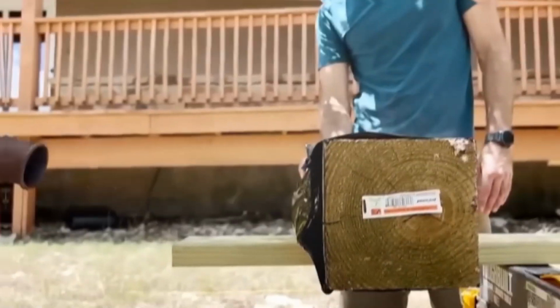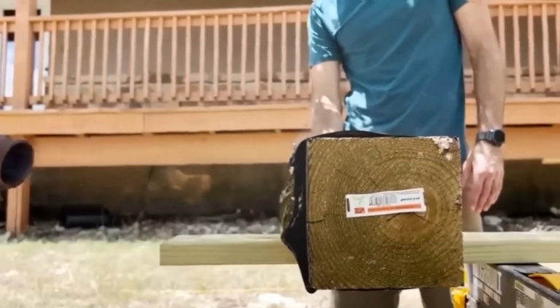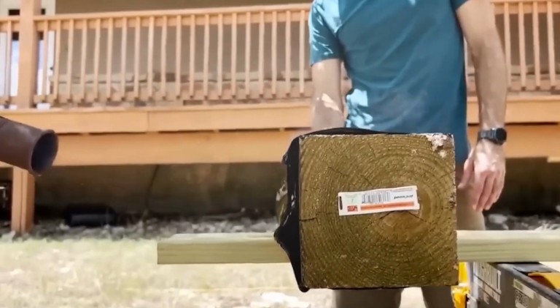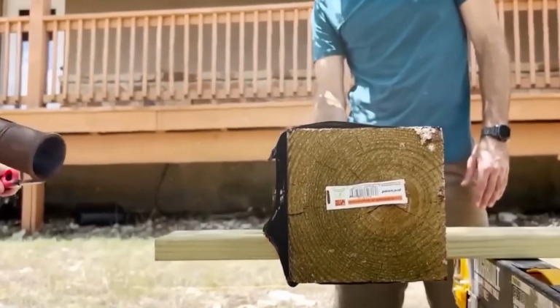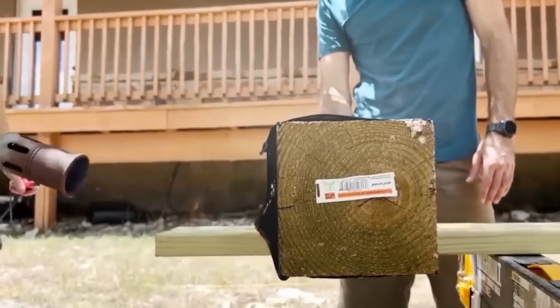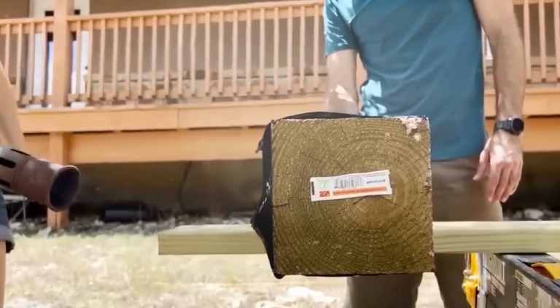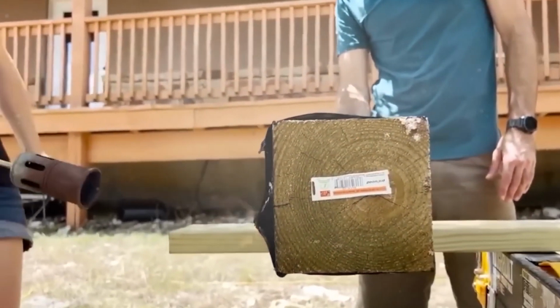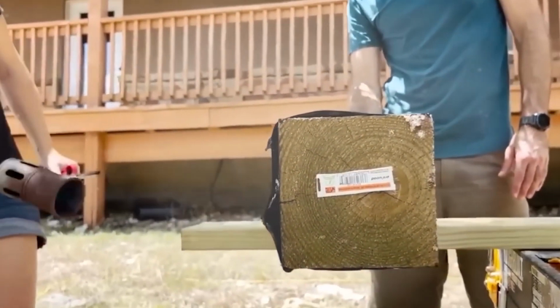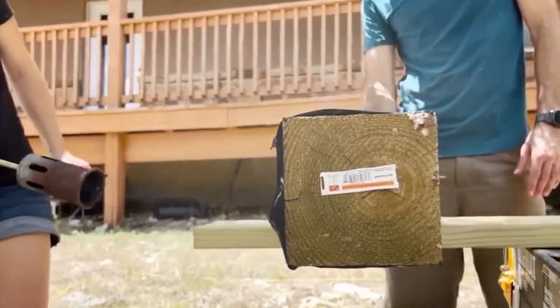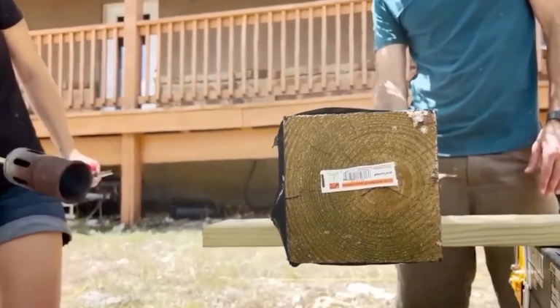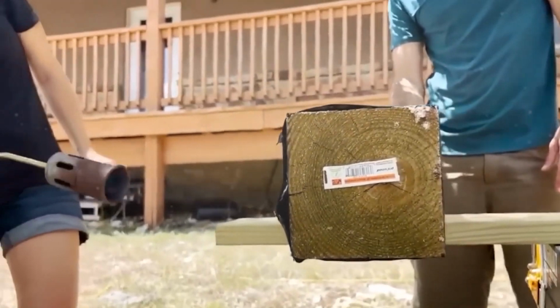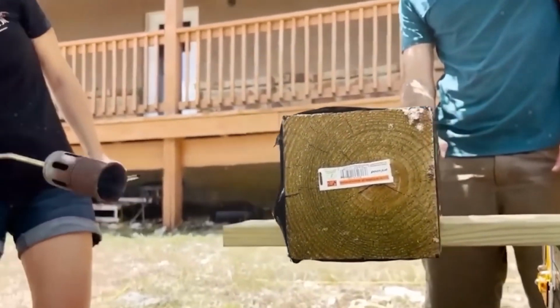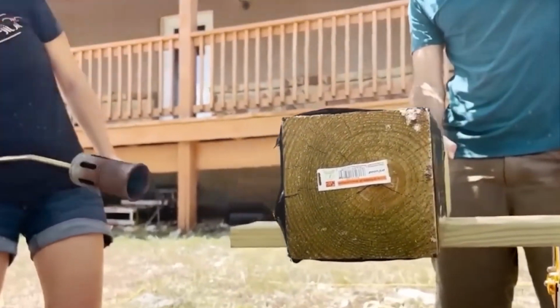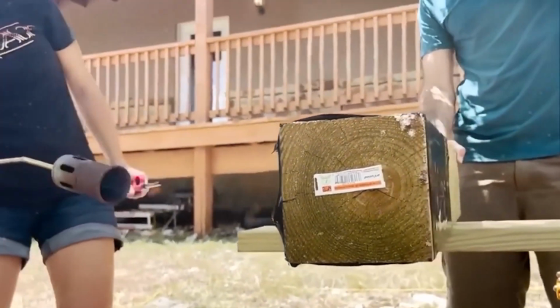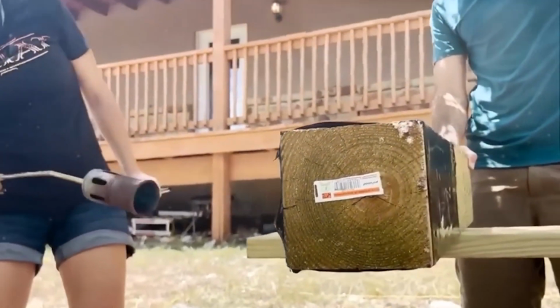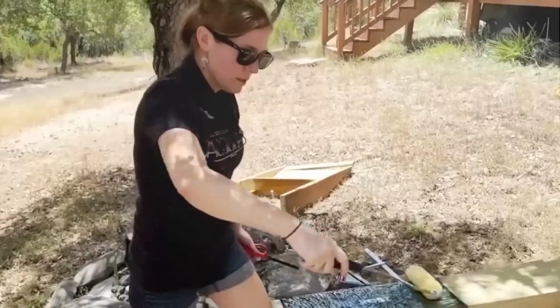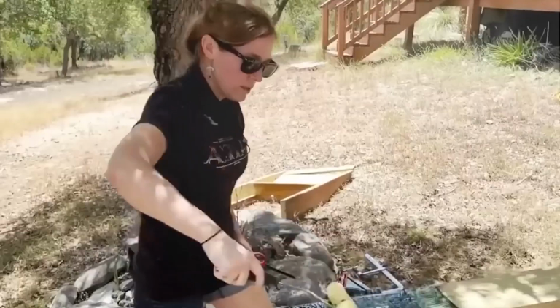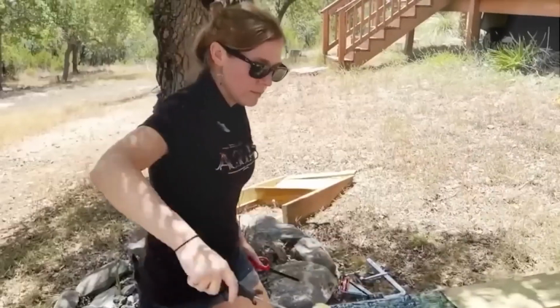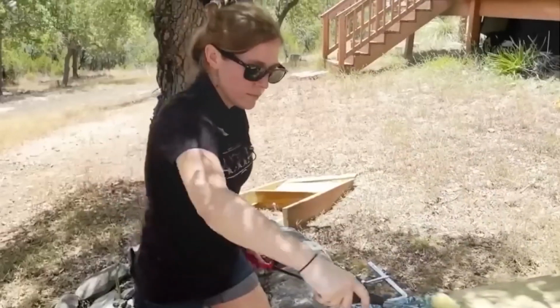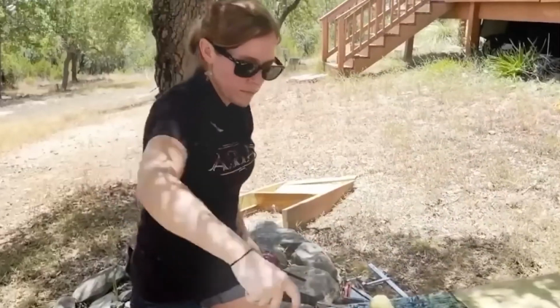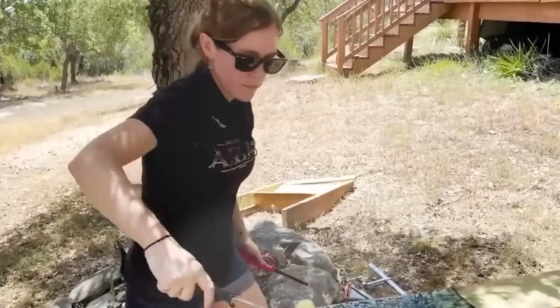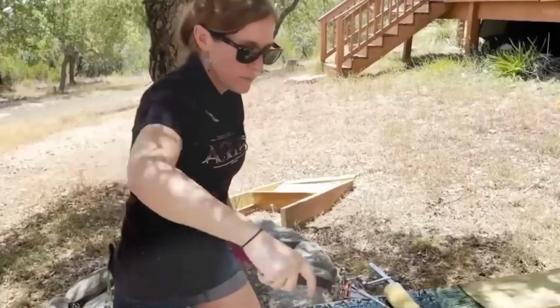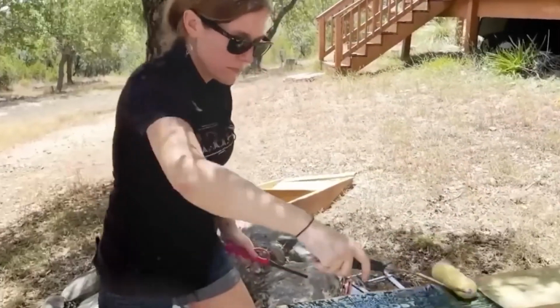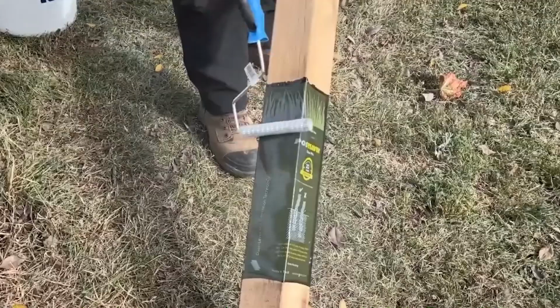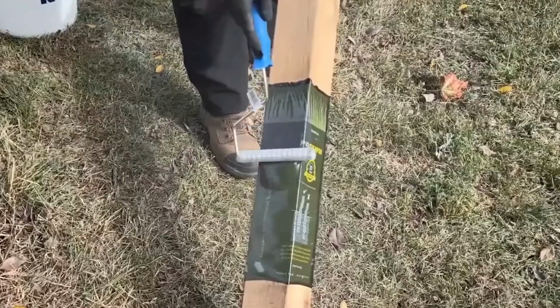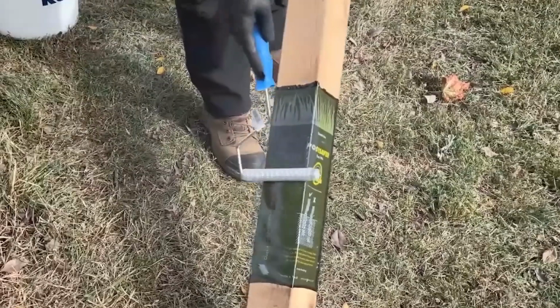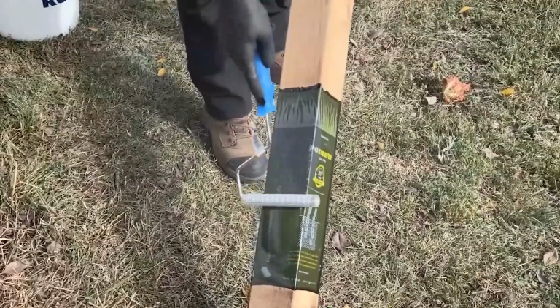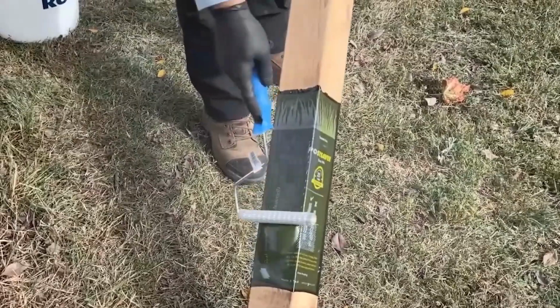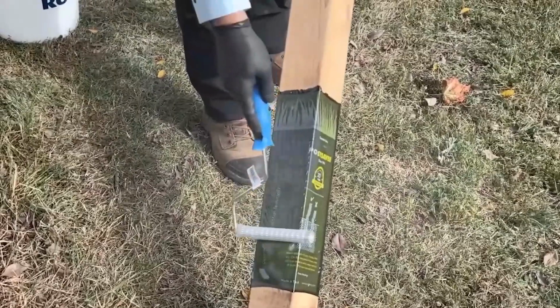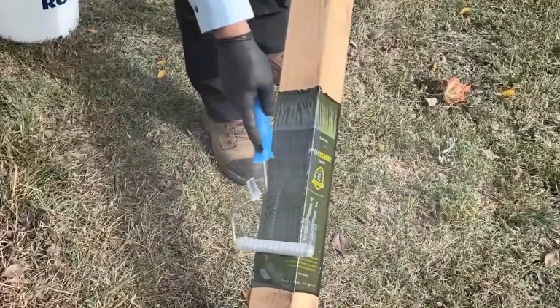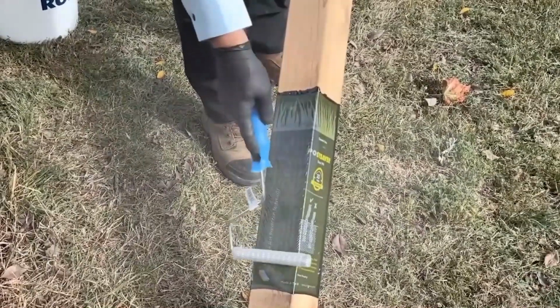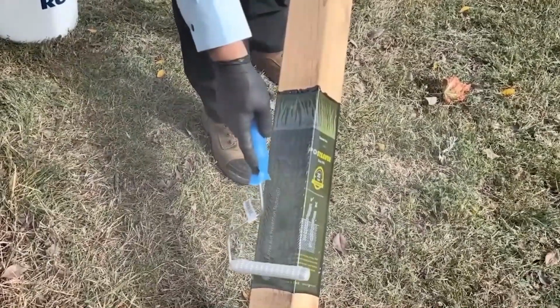Ground rot can only be stopped with PostSaver's rot protection, which has been shown to work and is promised to do so.